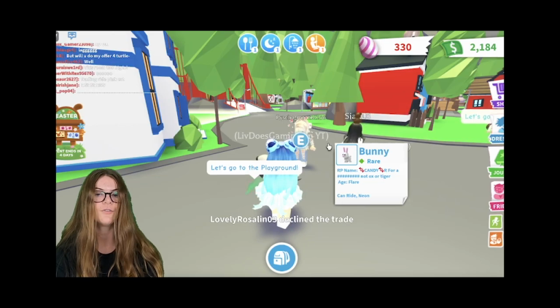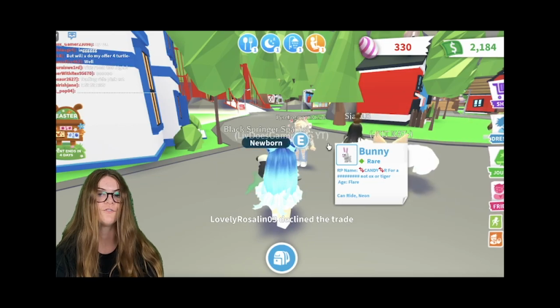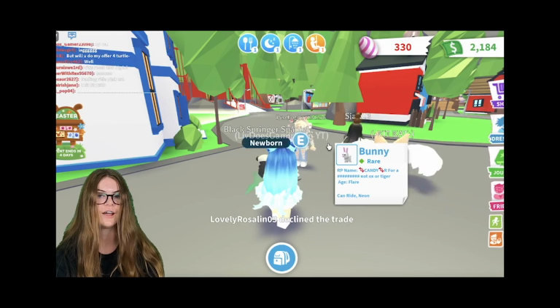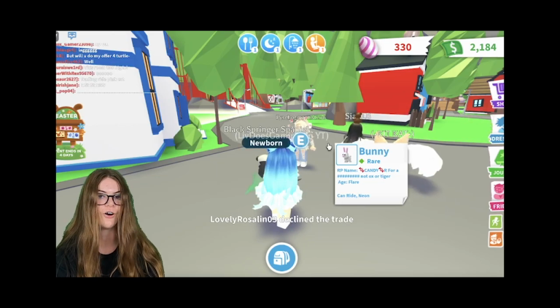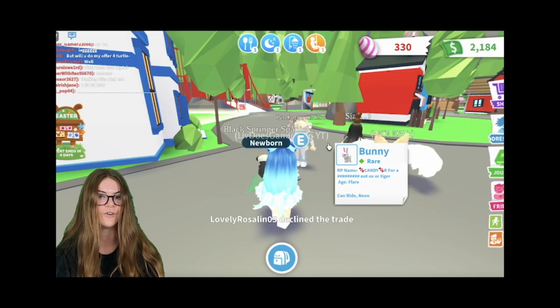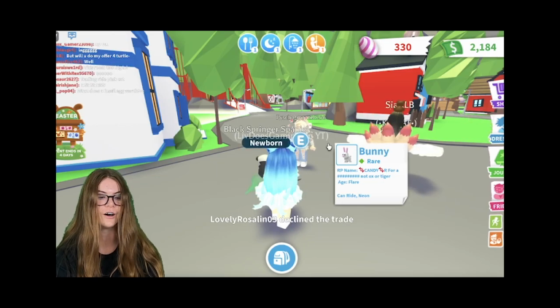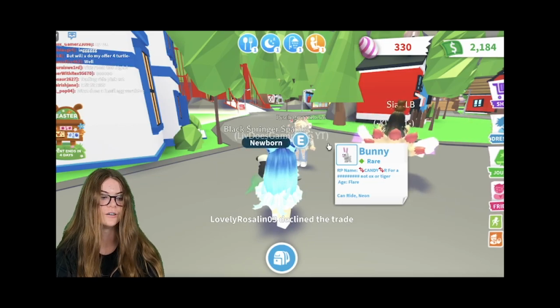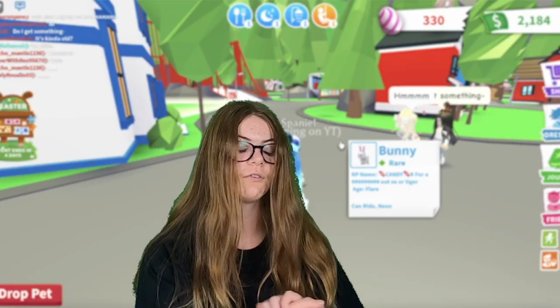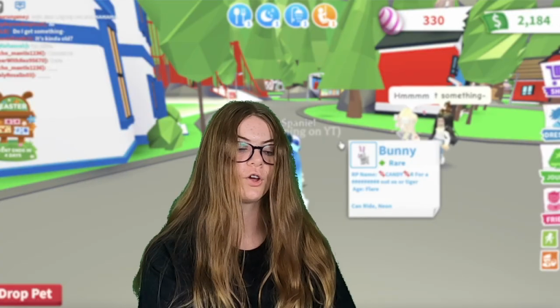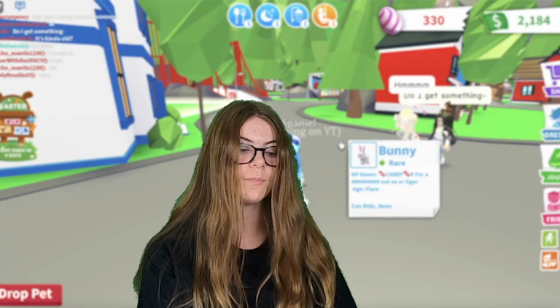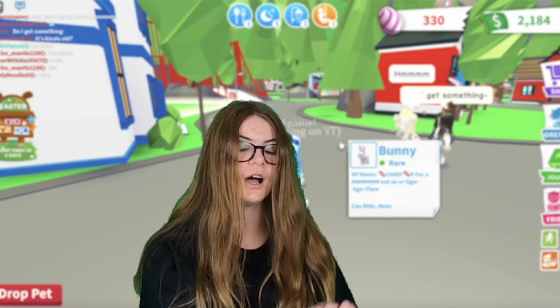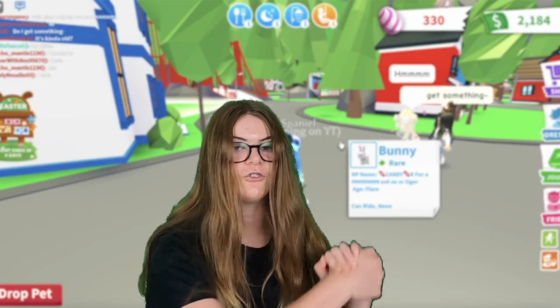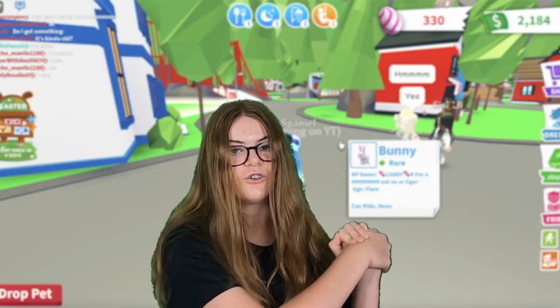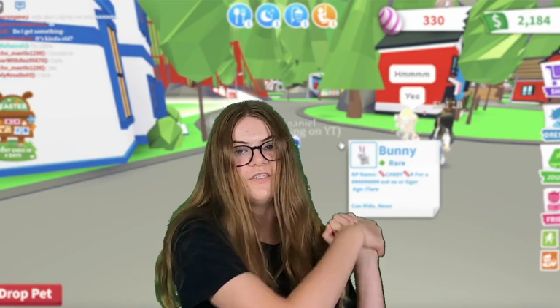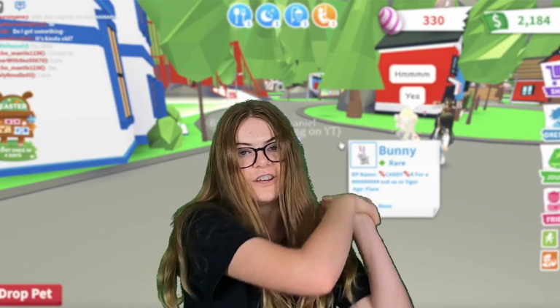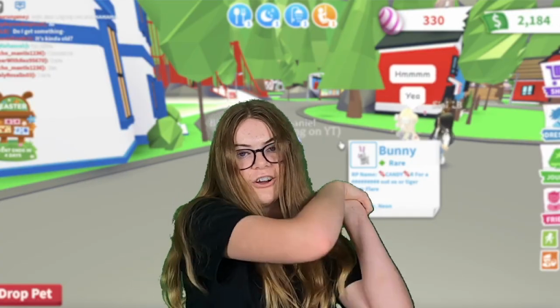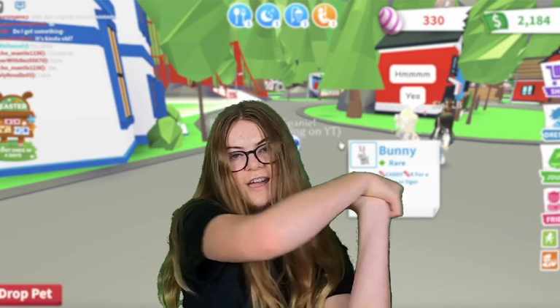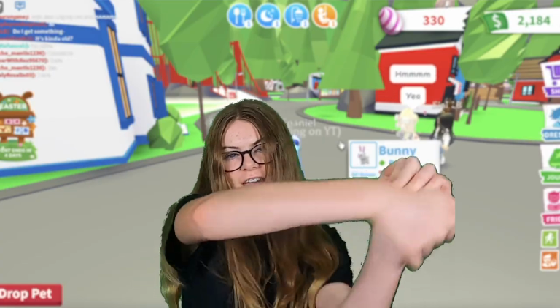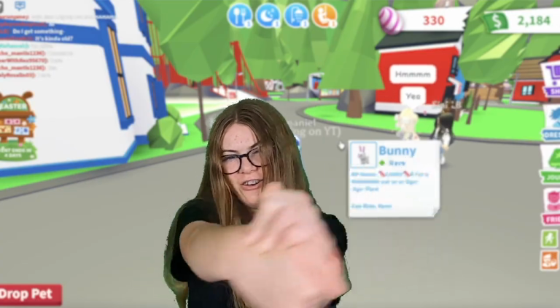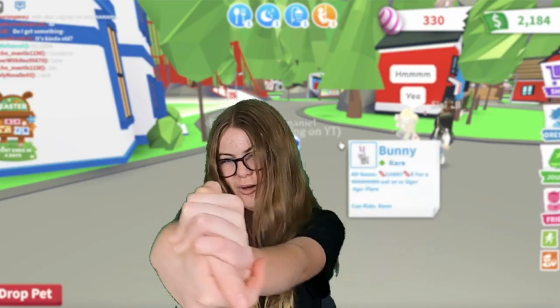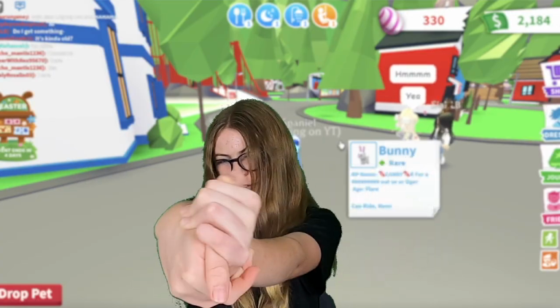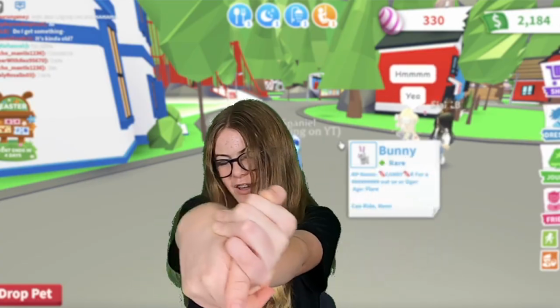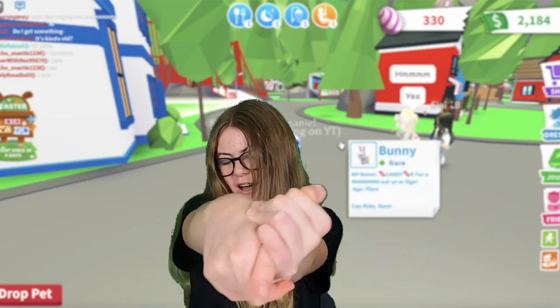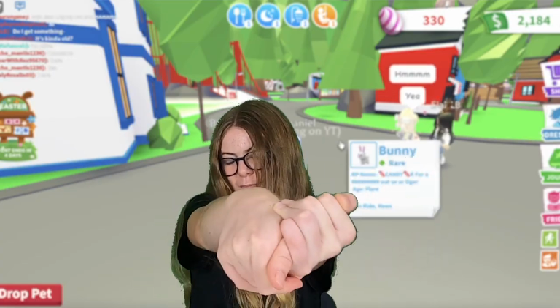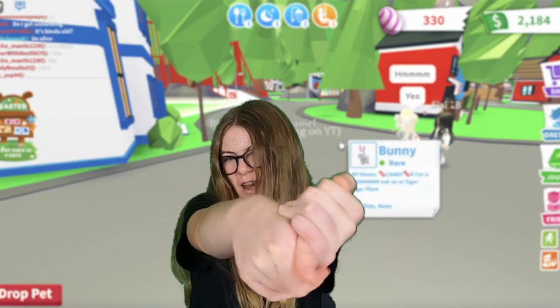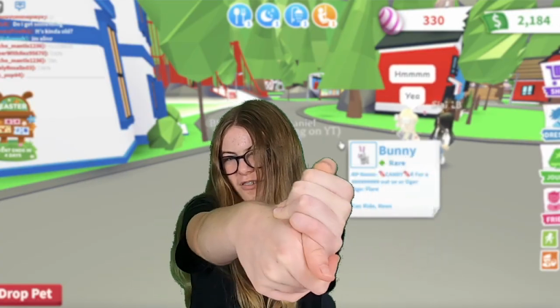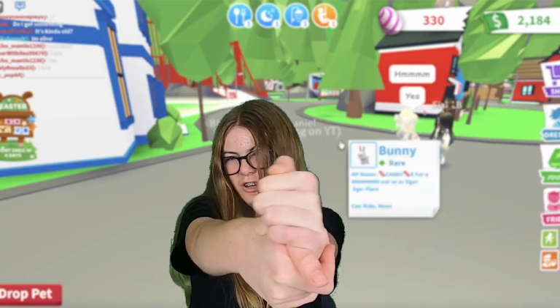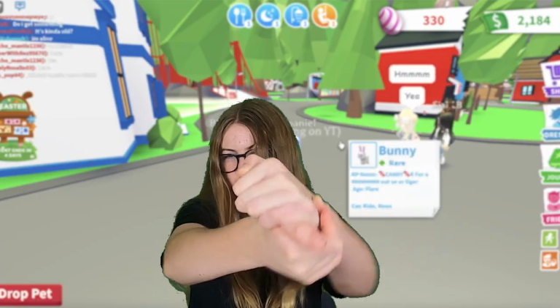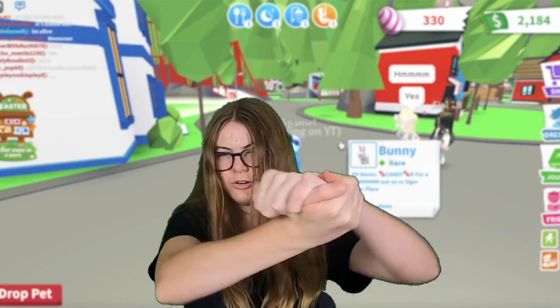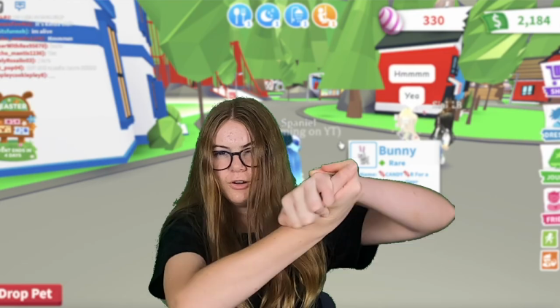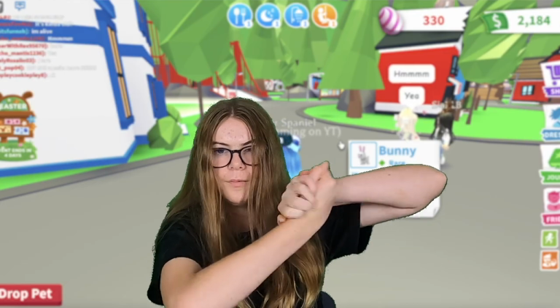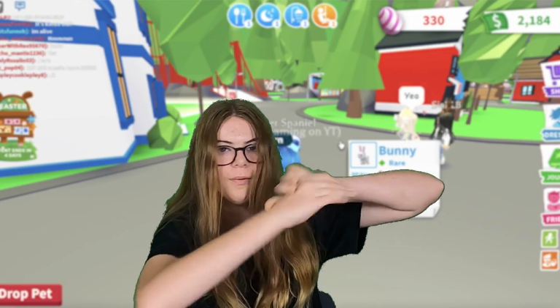I really hope you guys enjoyed this video, and I hope to see you guys in my next video. Goodbye.